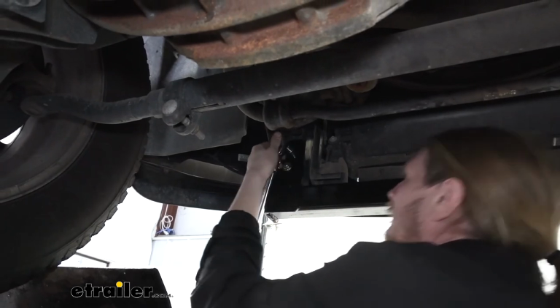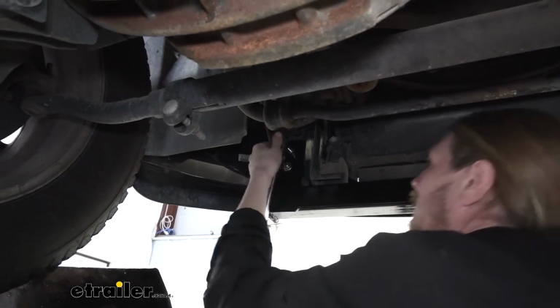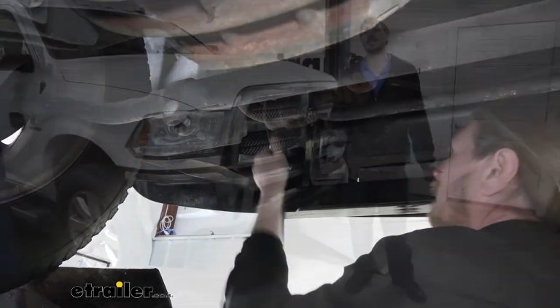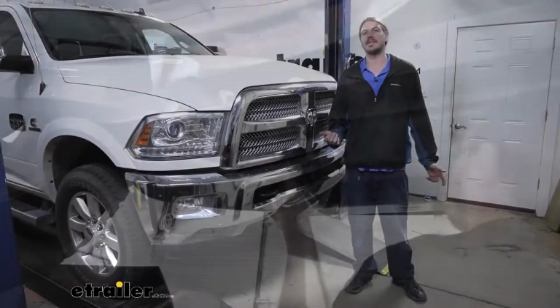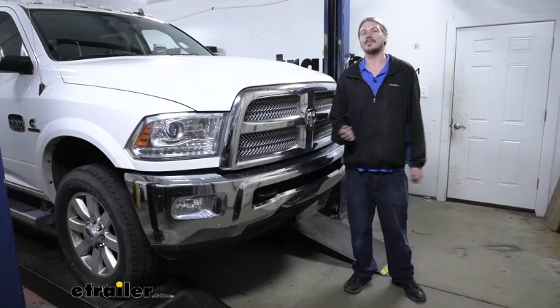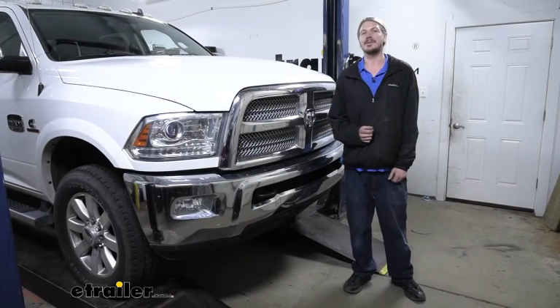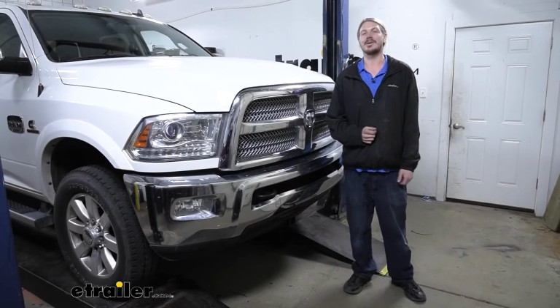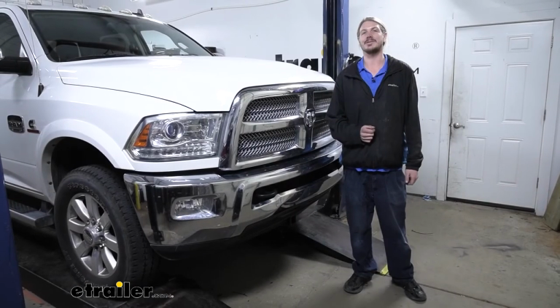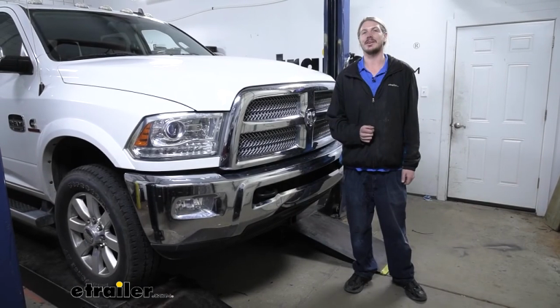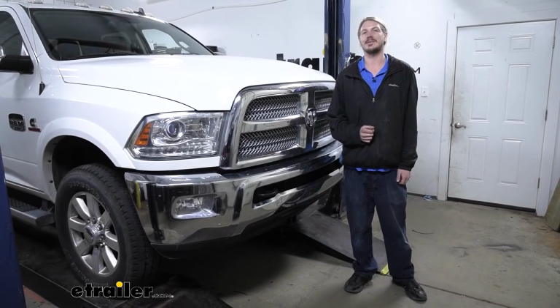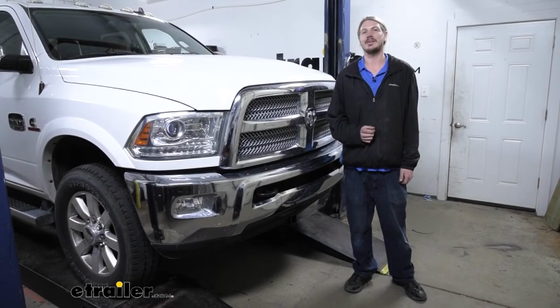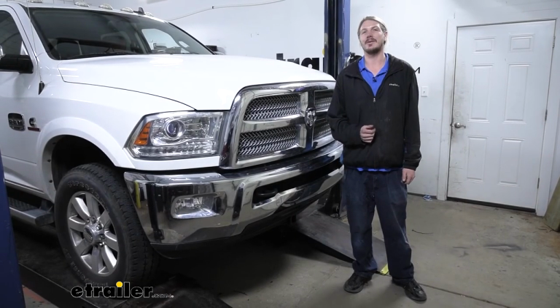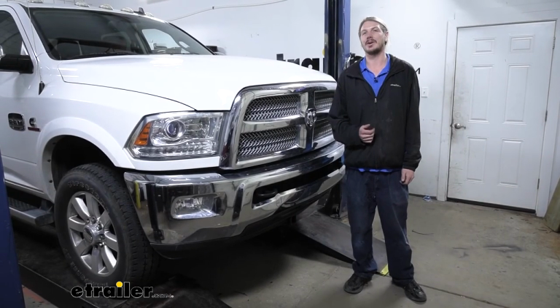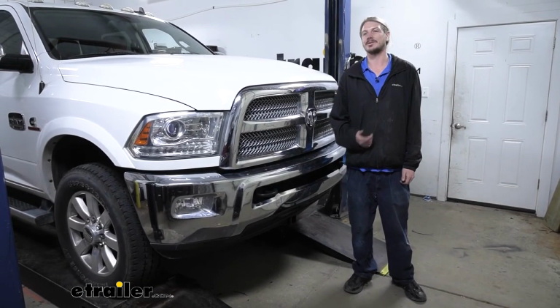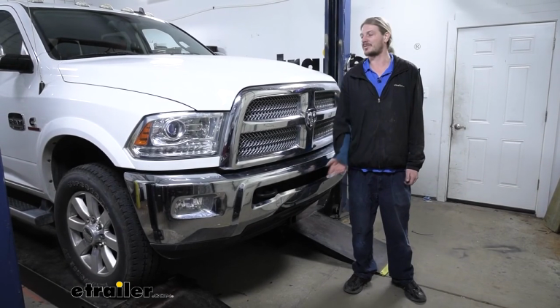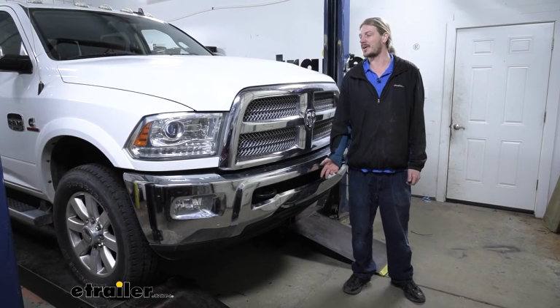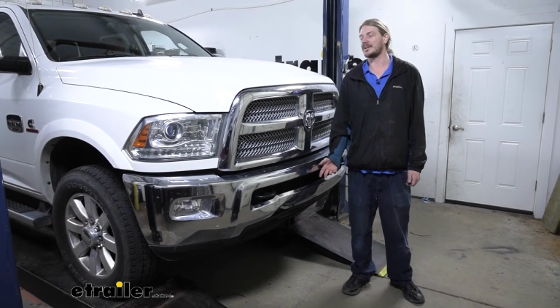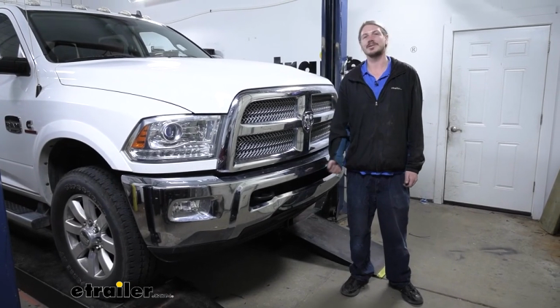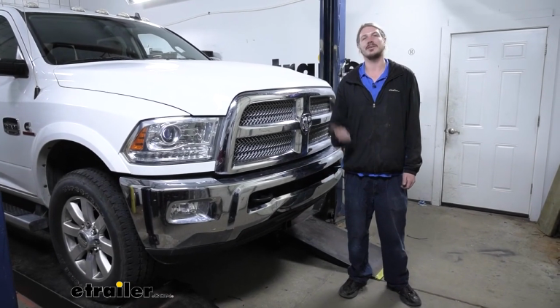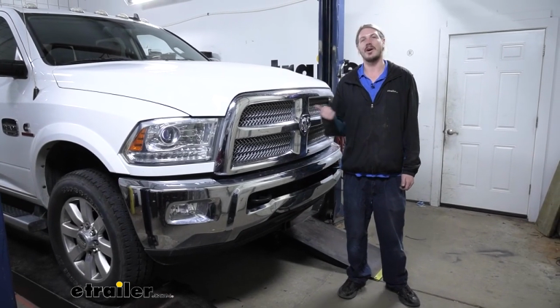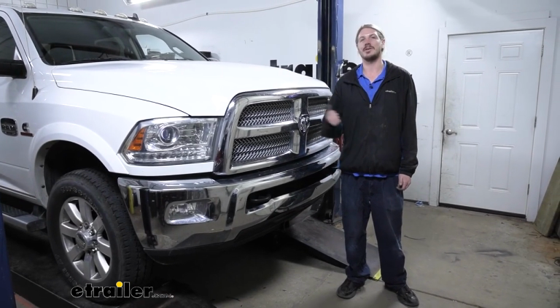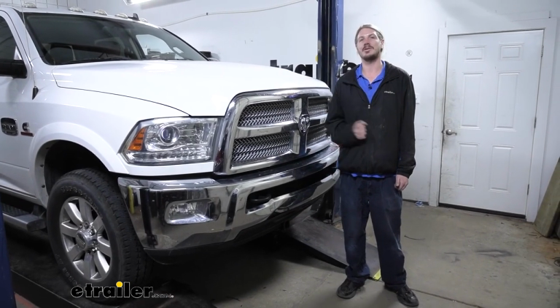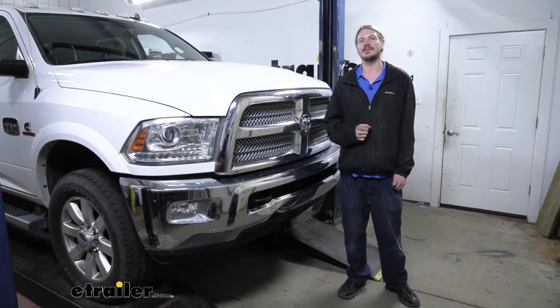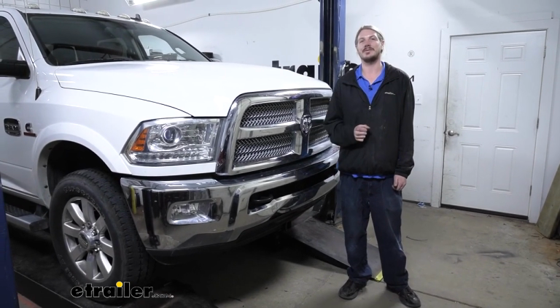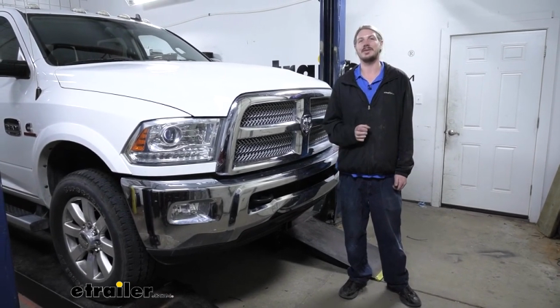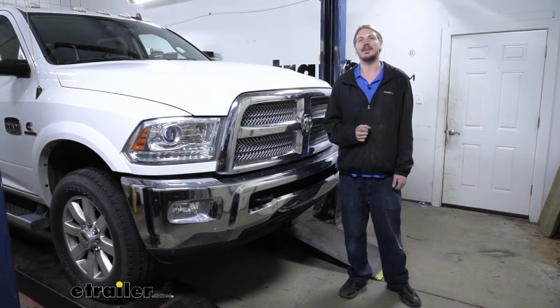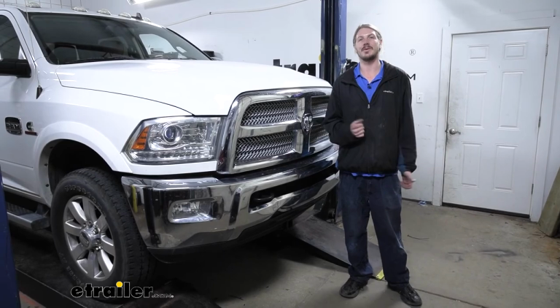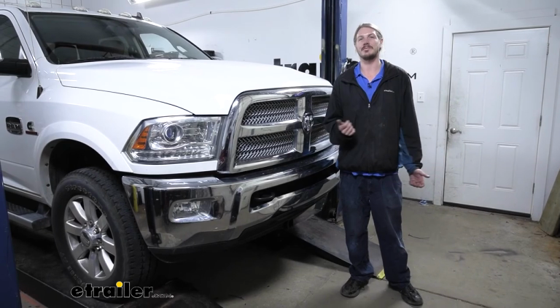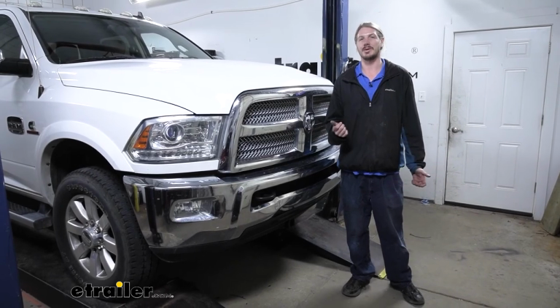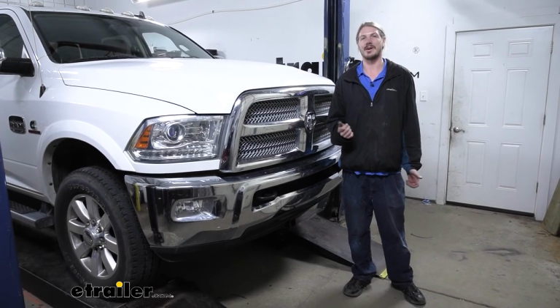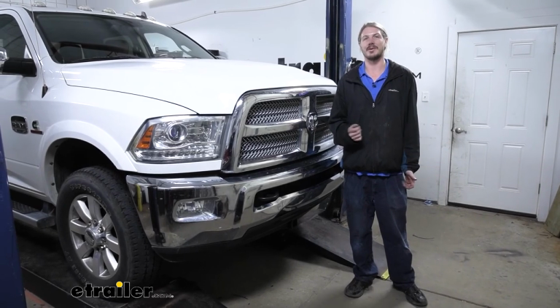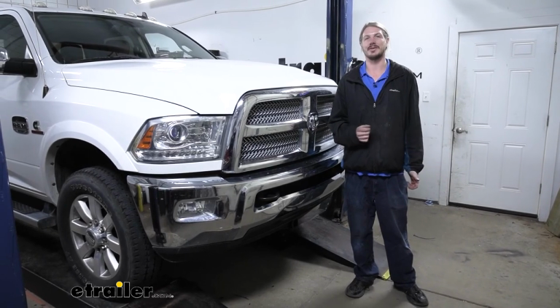And that completes our installation of Kurt's front hitch on our 2015 Ram 2500.